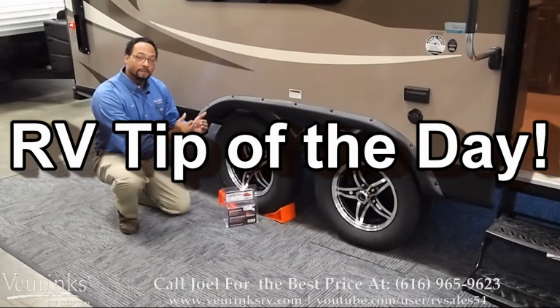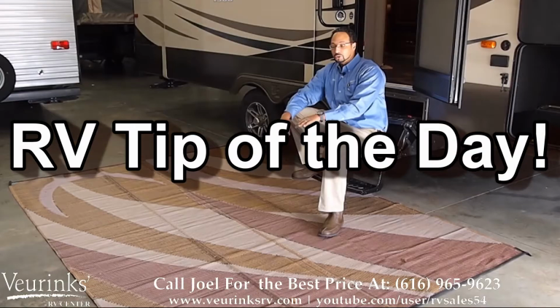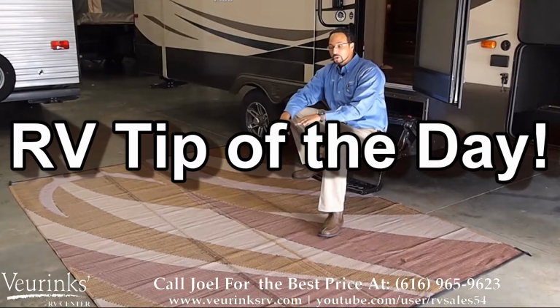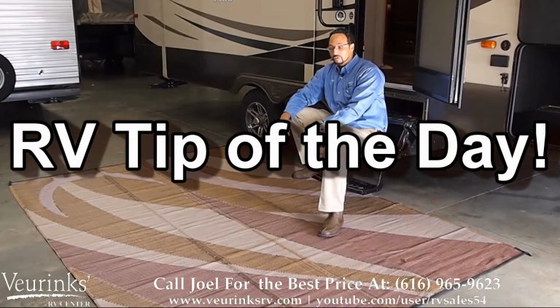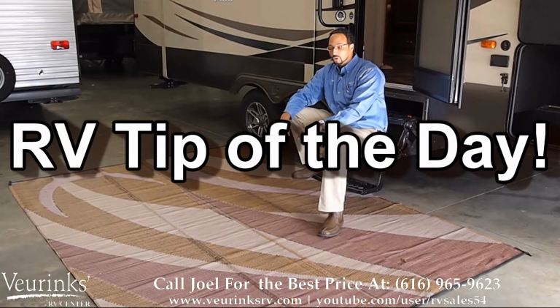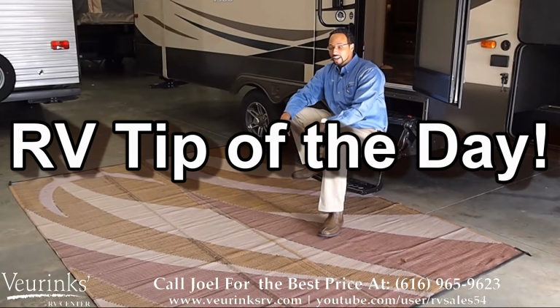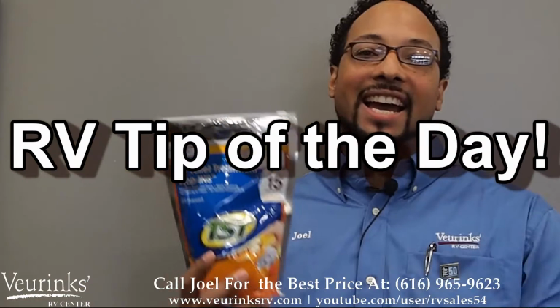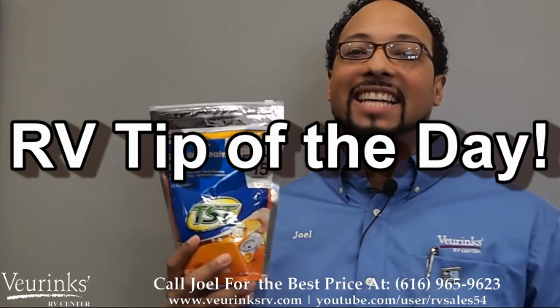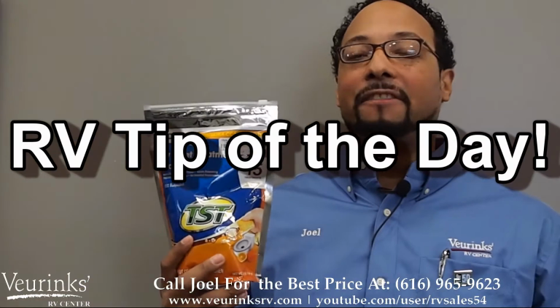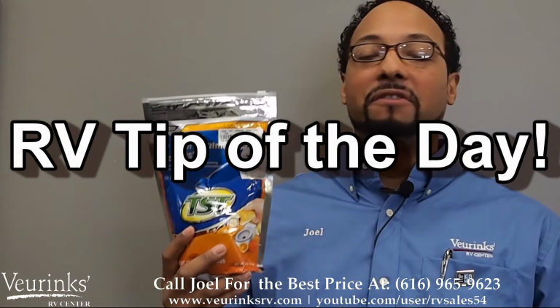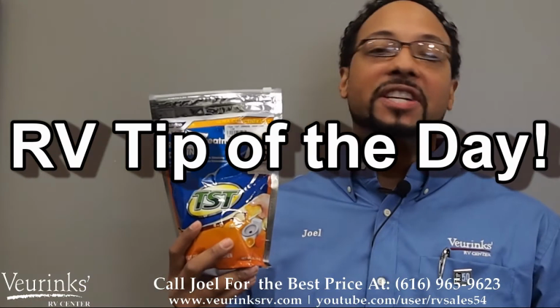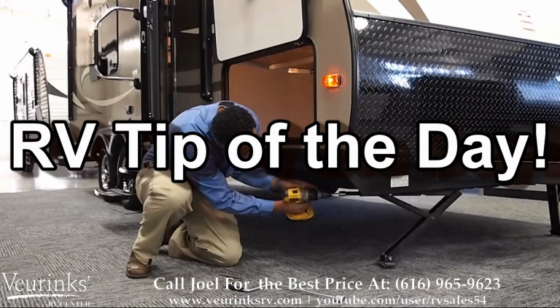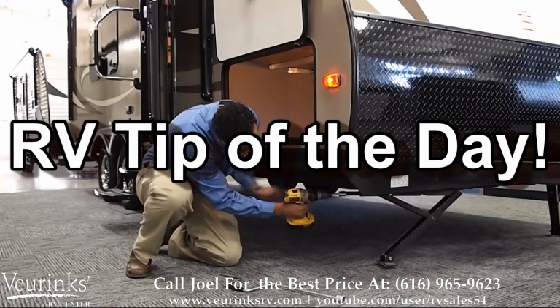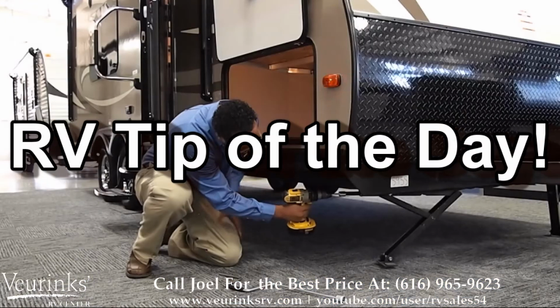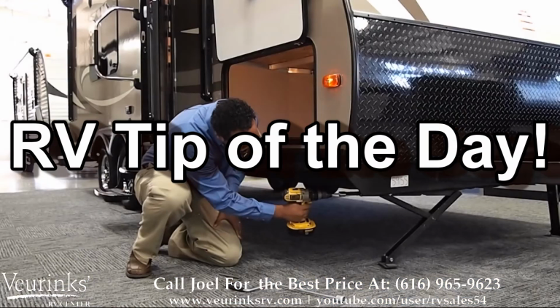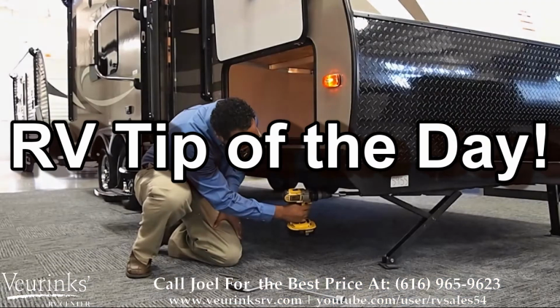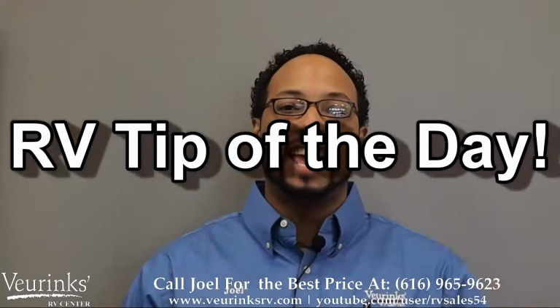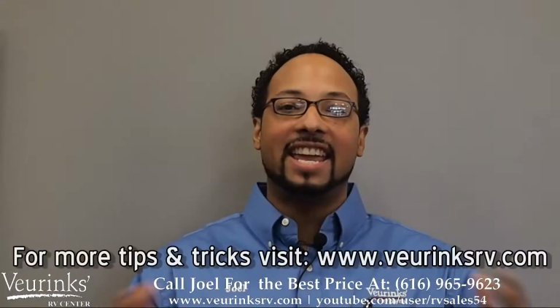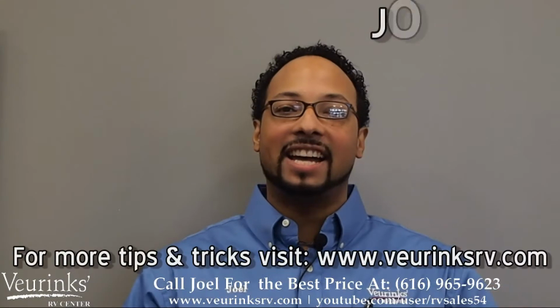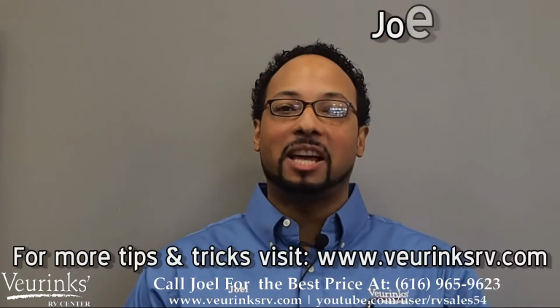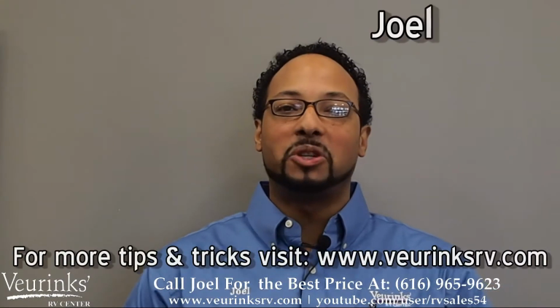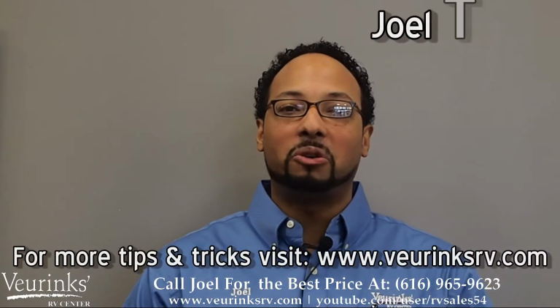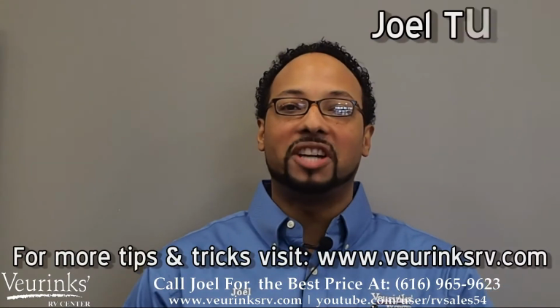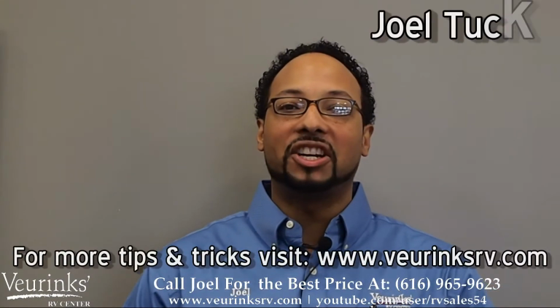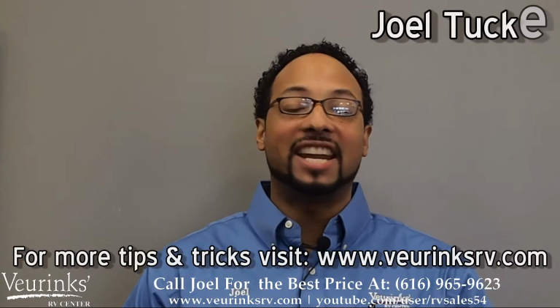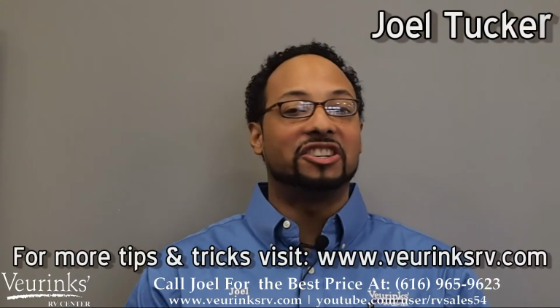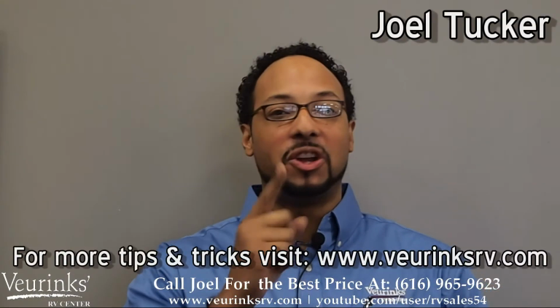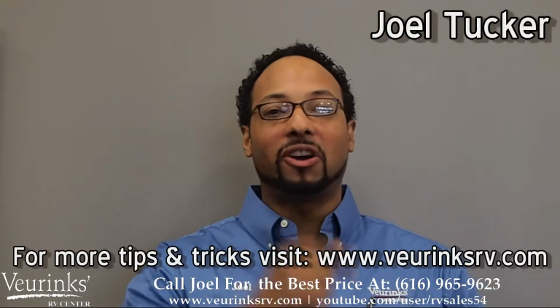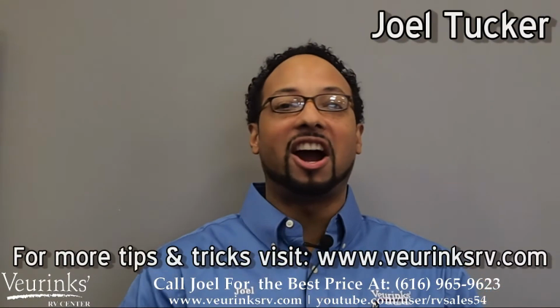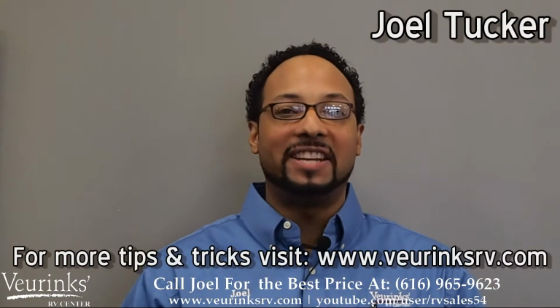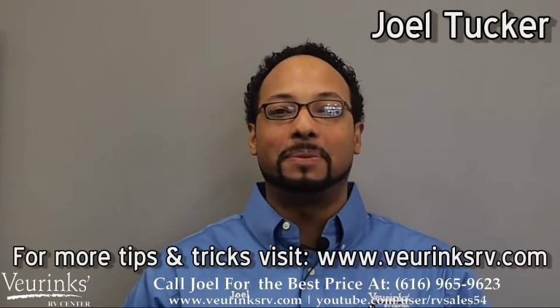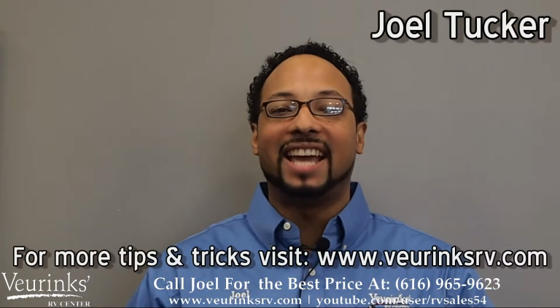And now for your tip of the day, sponsored by Beerenx RV Center. Hey guys, I'm Joel Tucker, and here's your RV tip of the day.